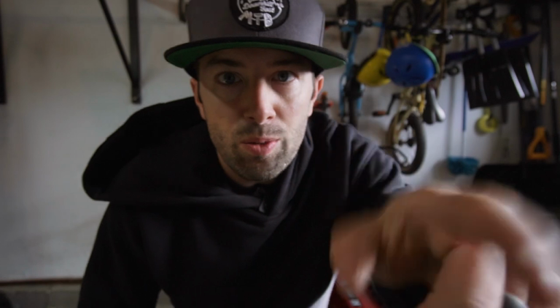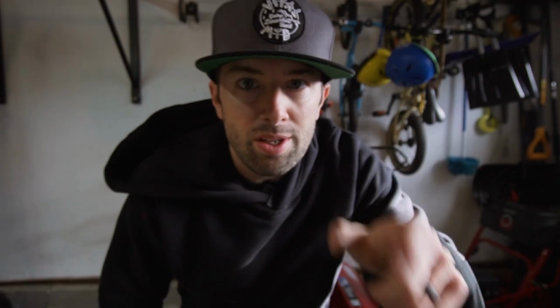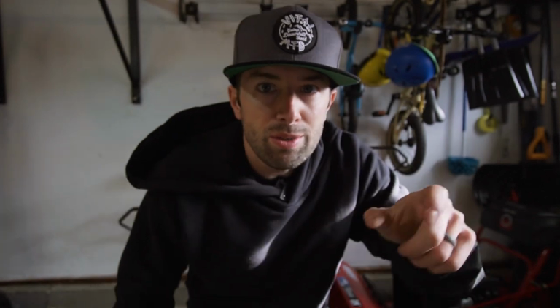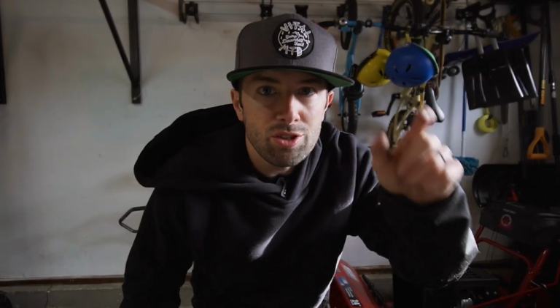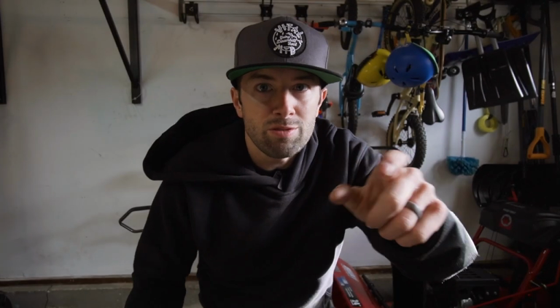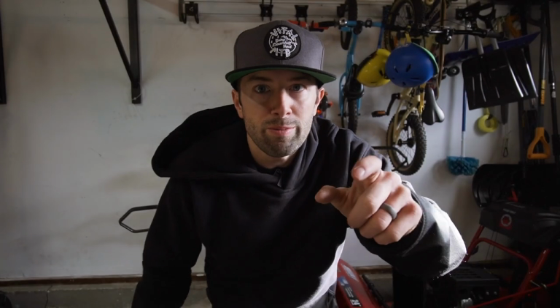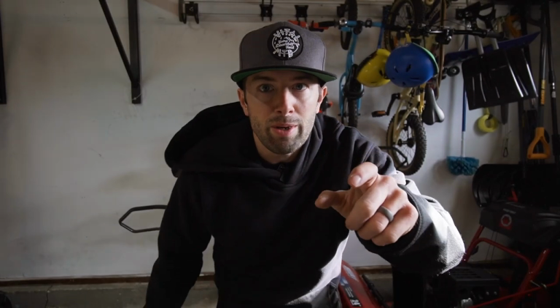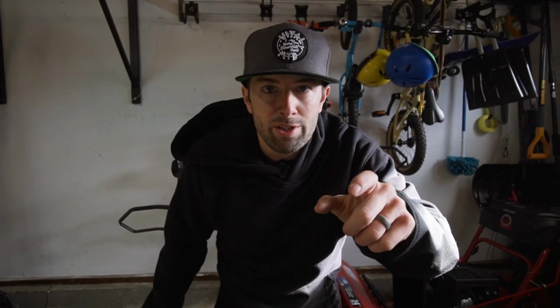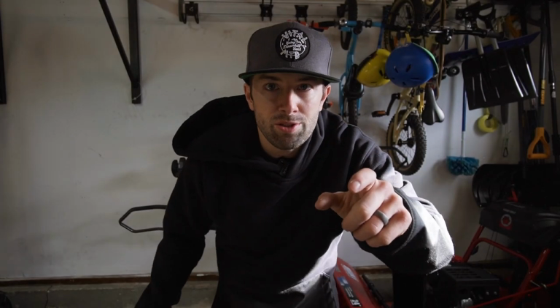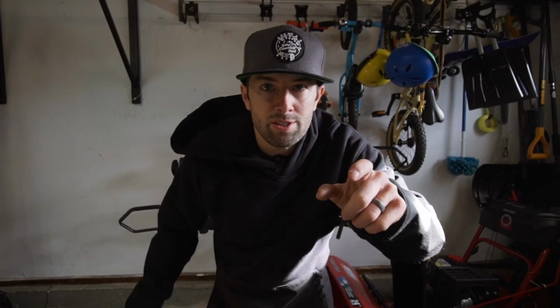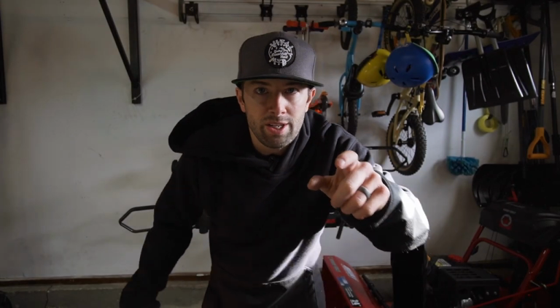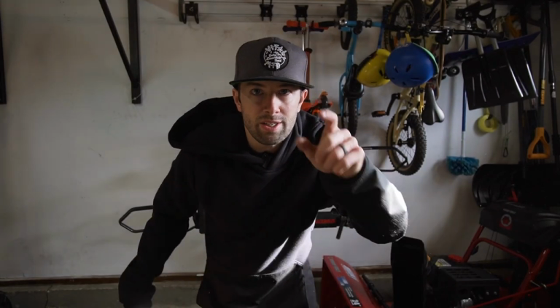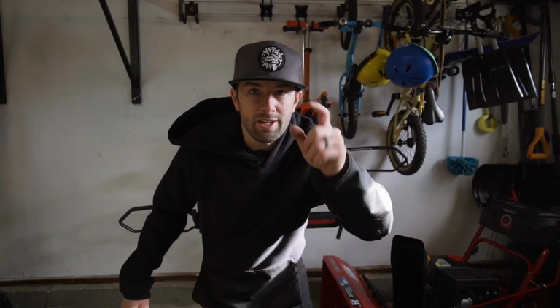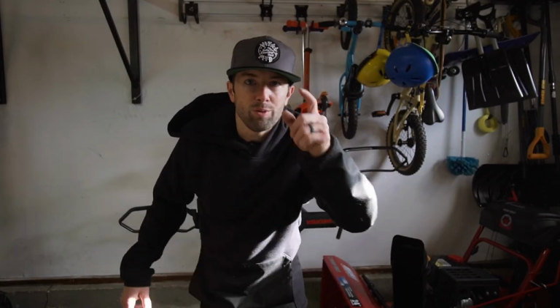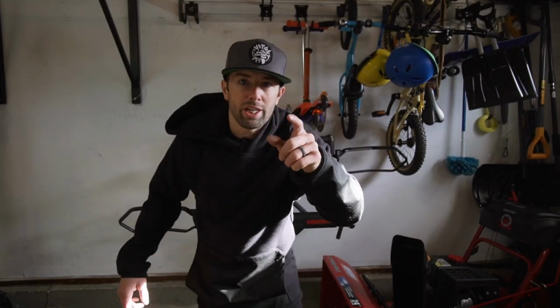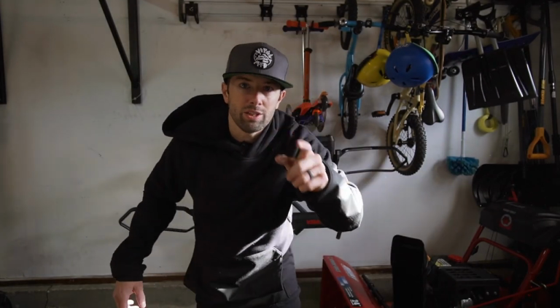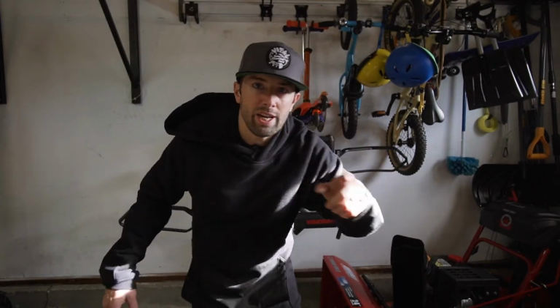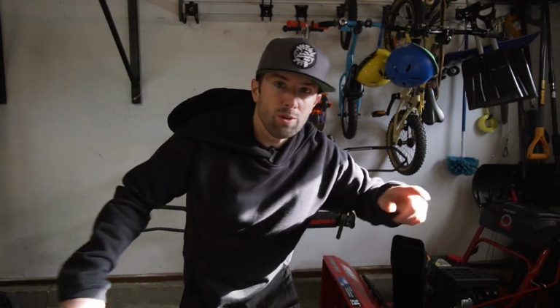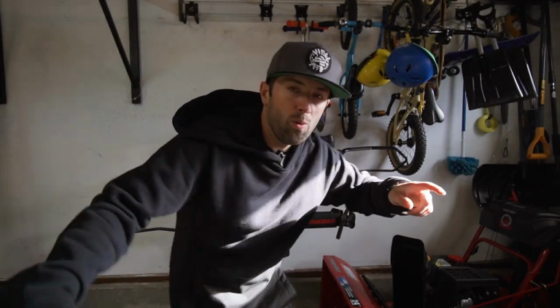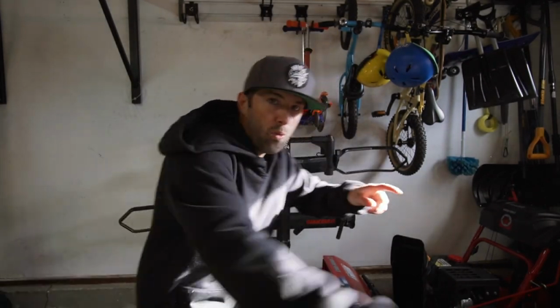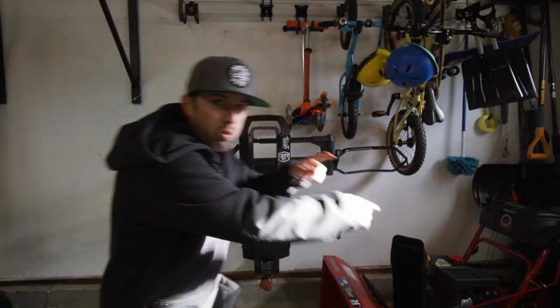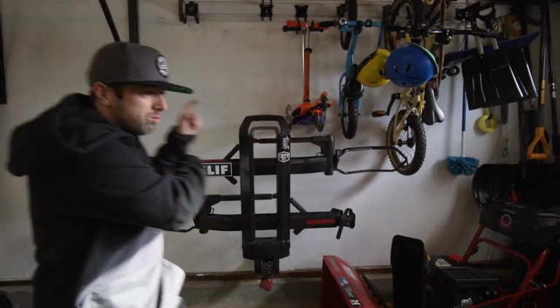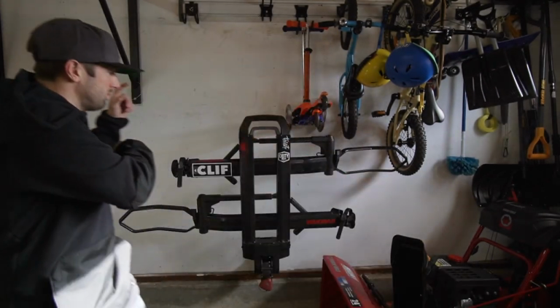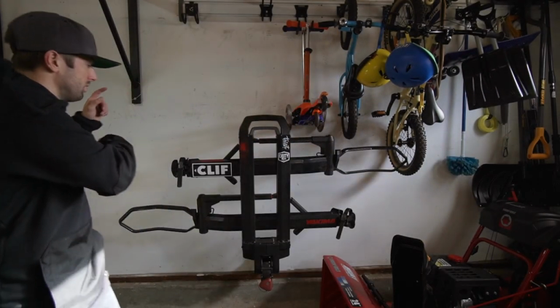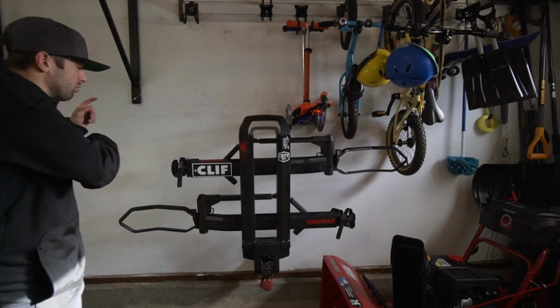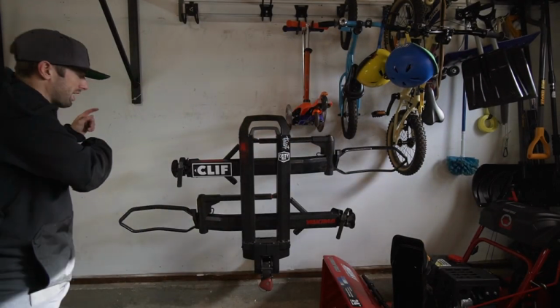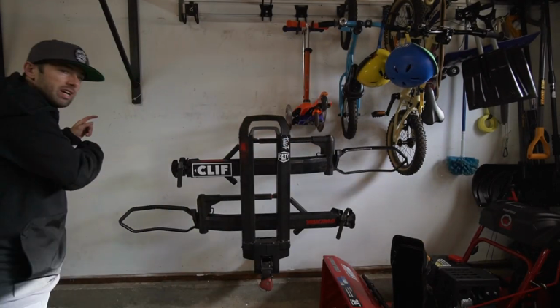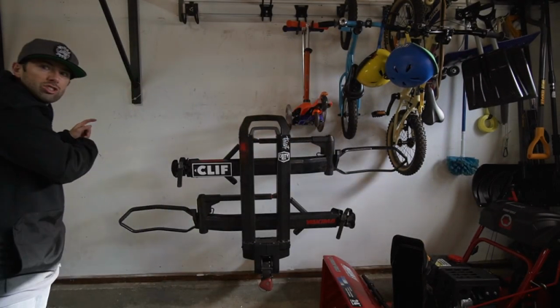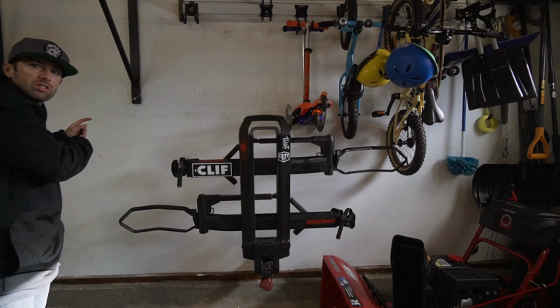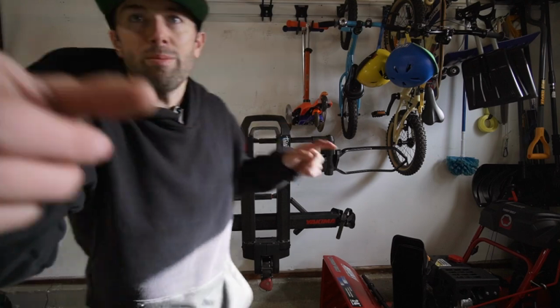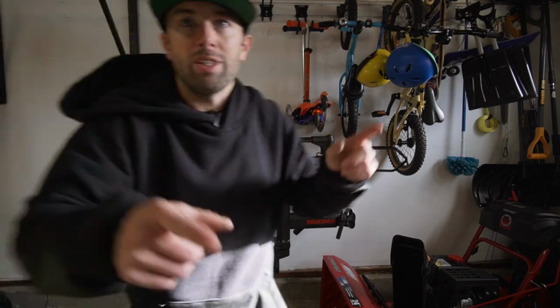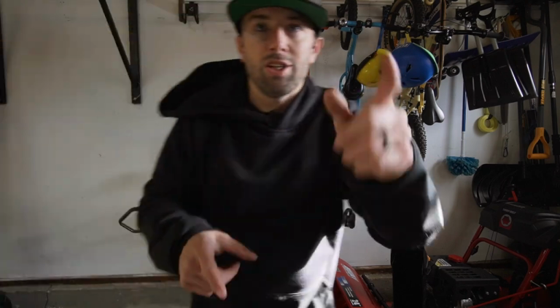What is up? Justin from Mountainbike, Massachusetts and today we're taking a look at the Rack Stash. Cue that montage.